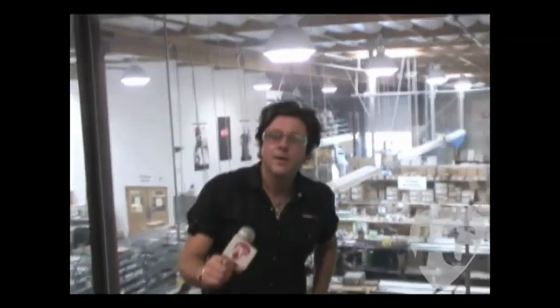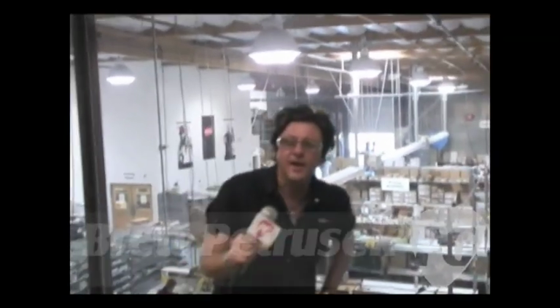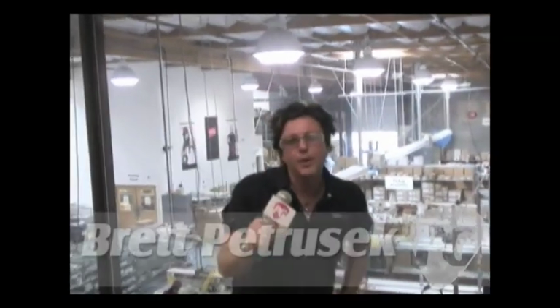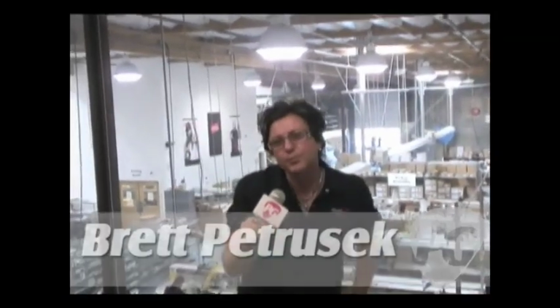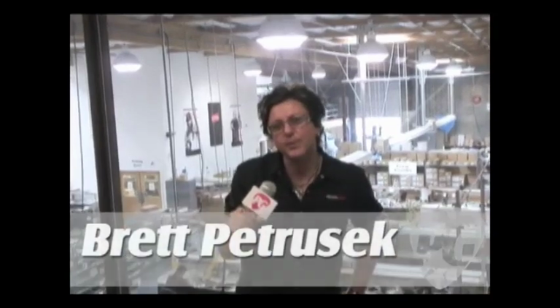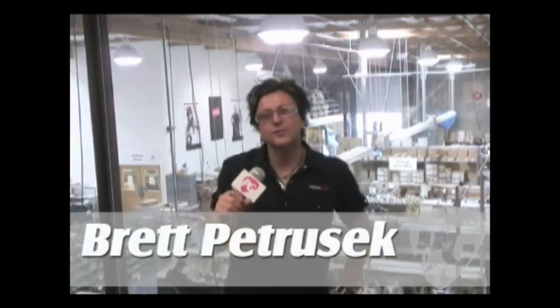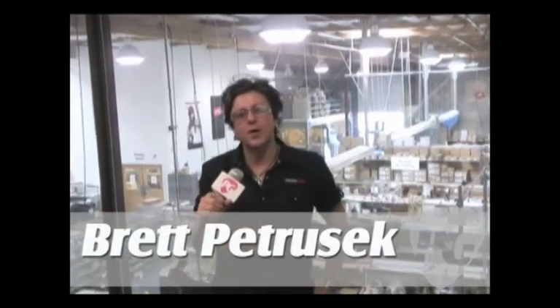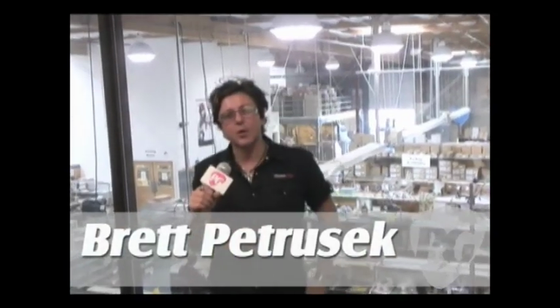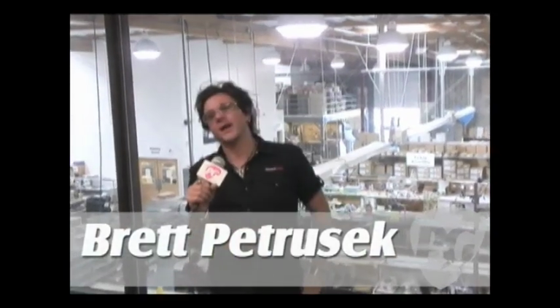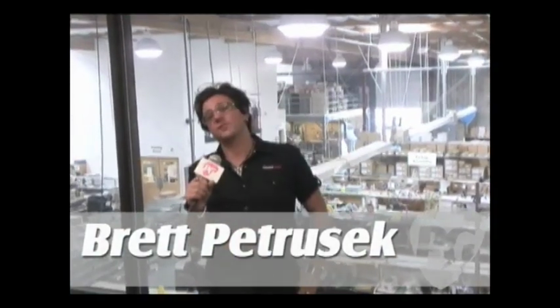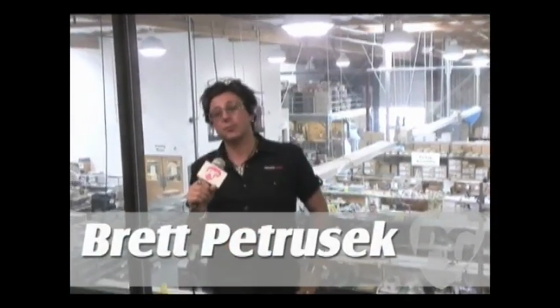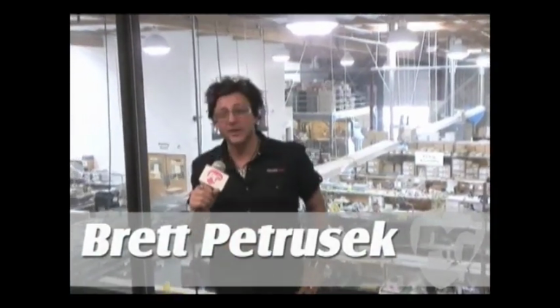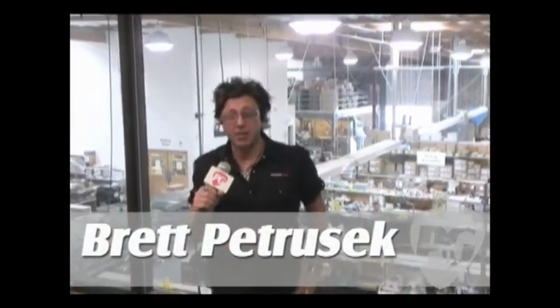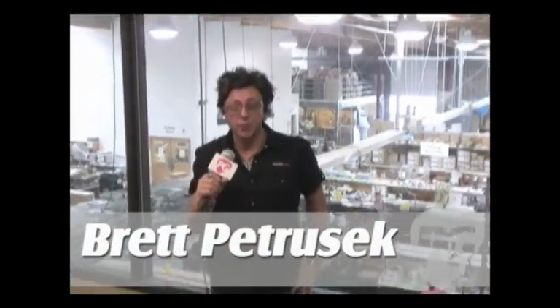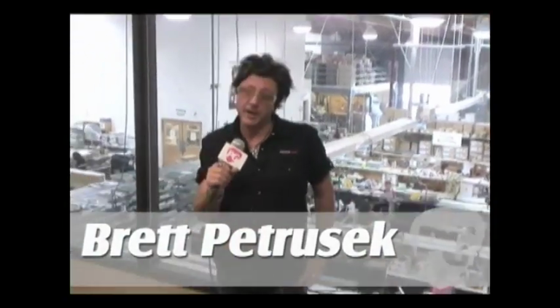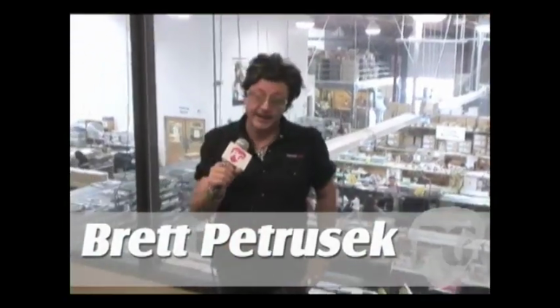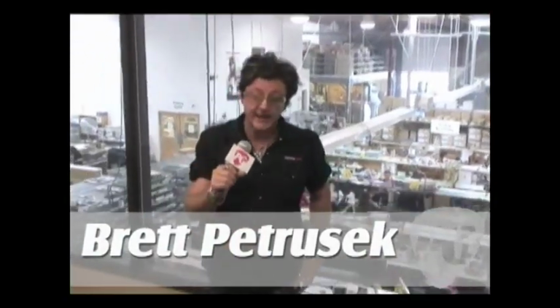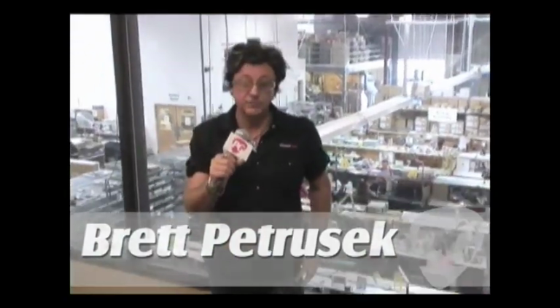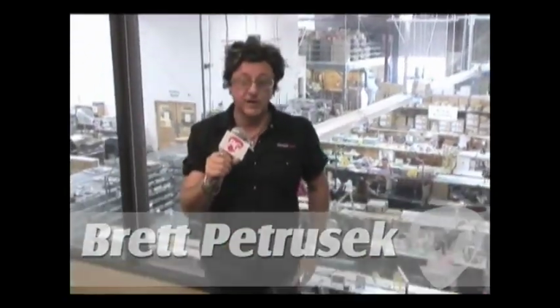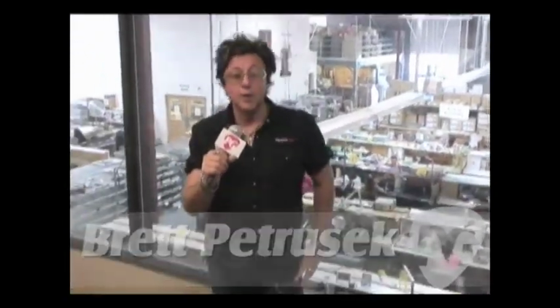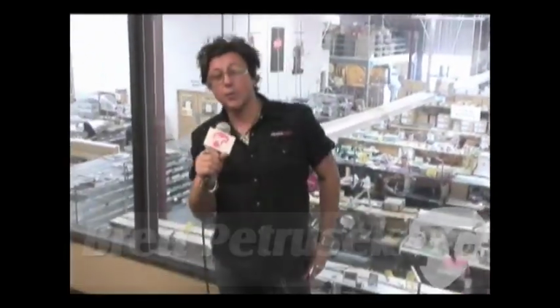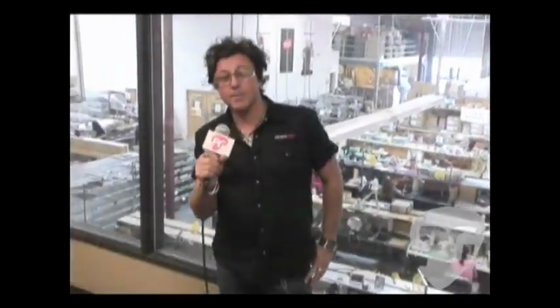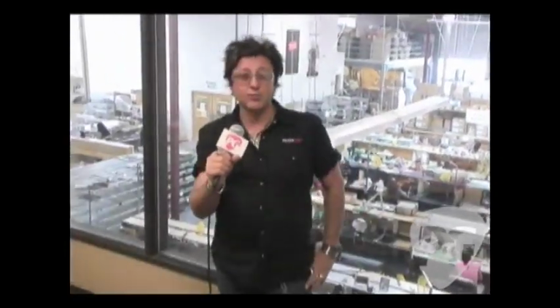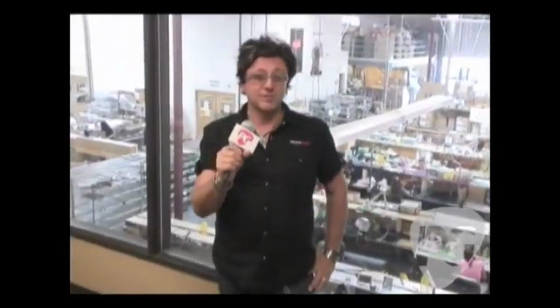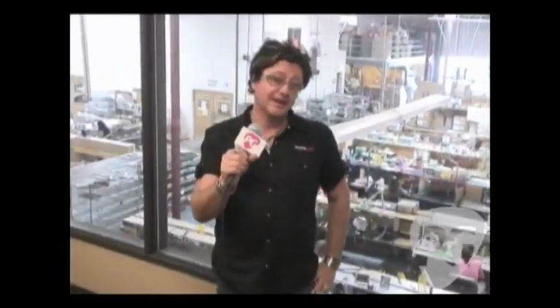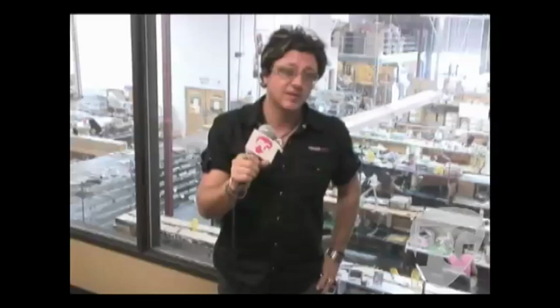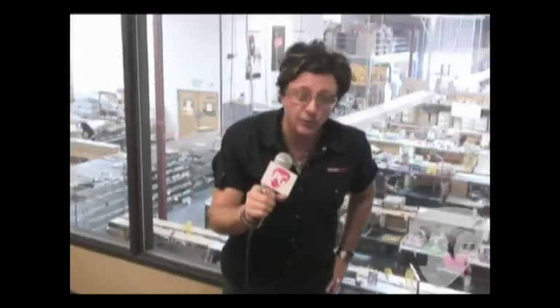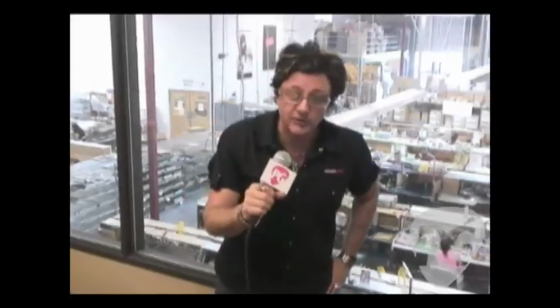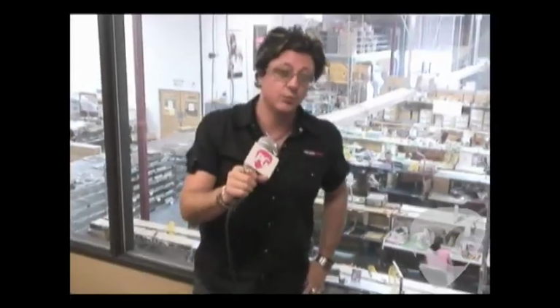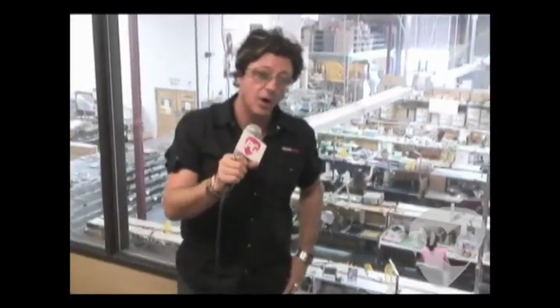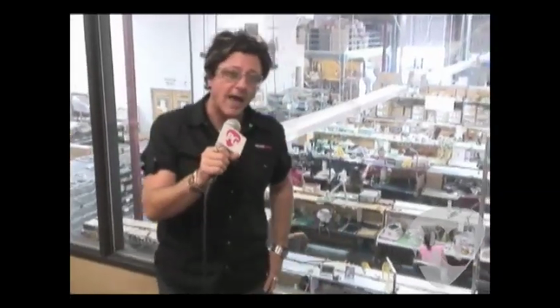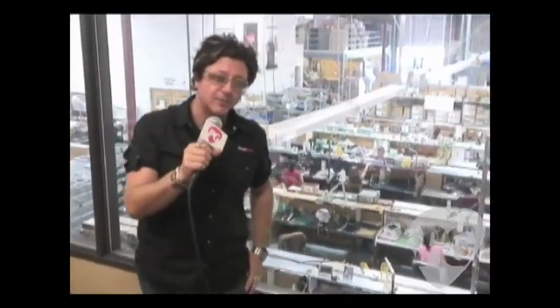Hey, I'm Brett with Premier Guitar. We're hanging in Santa Rosa, California at EMG. We're about to take an inside look and see where it all happens.